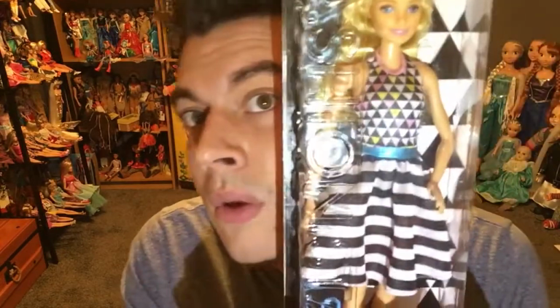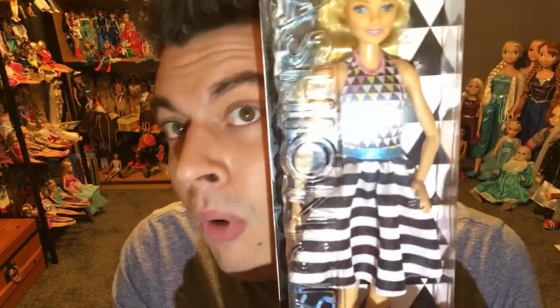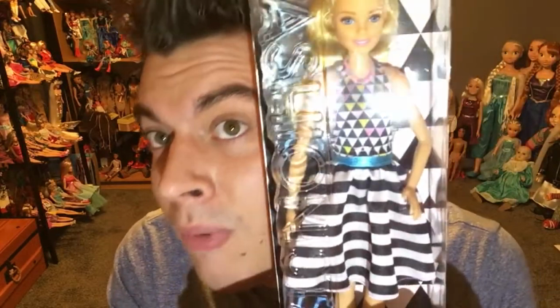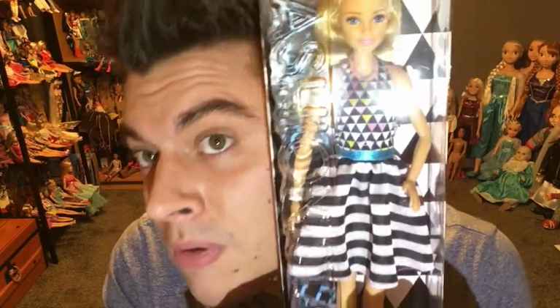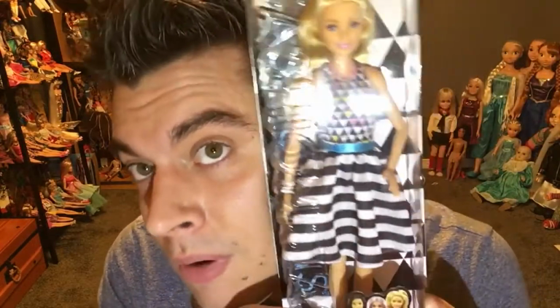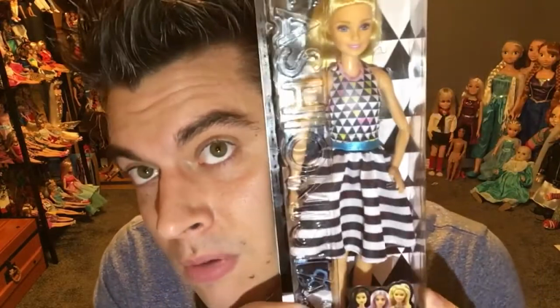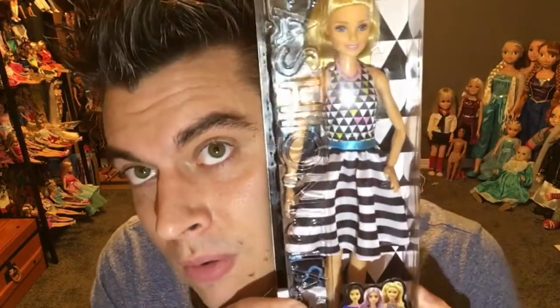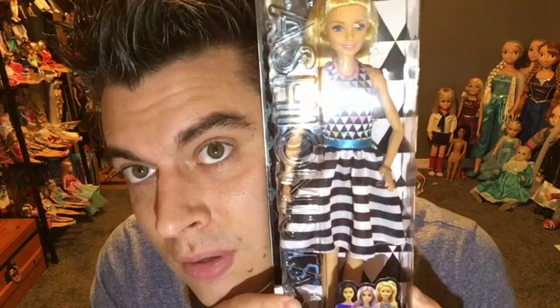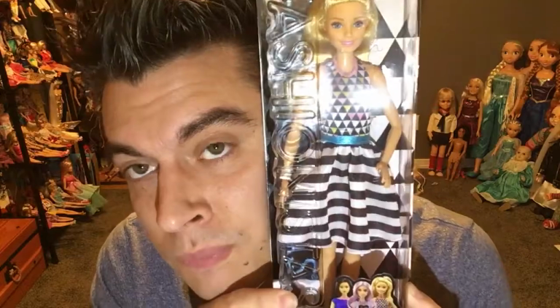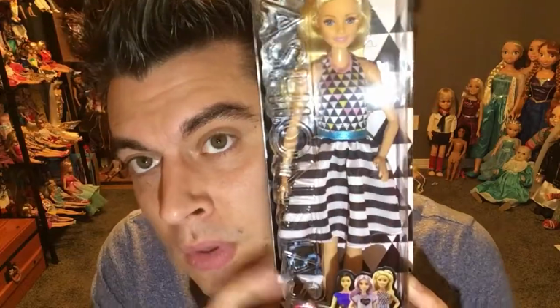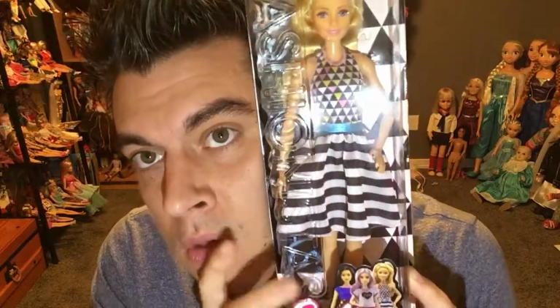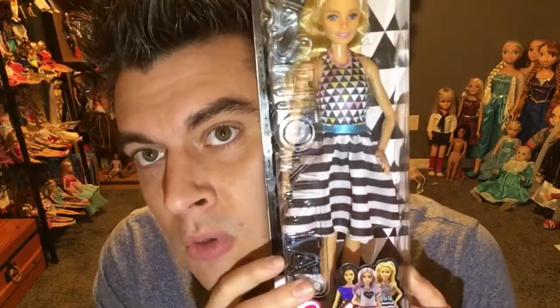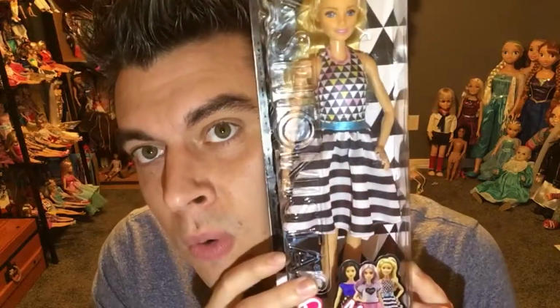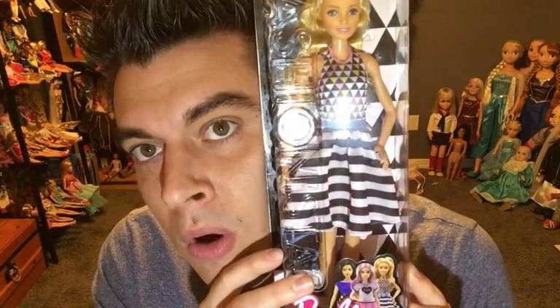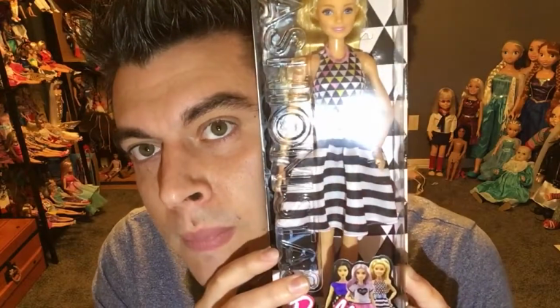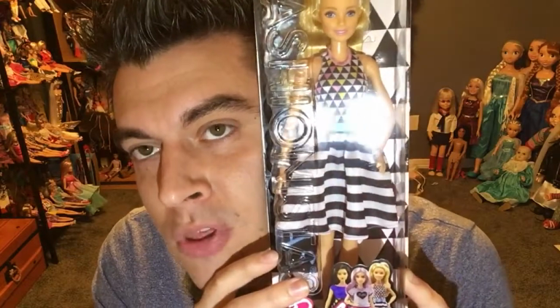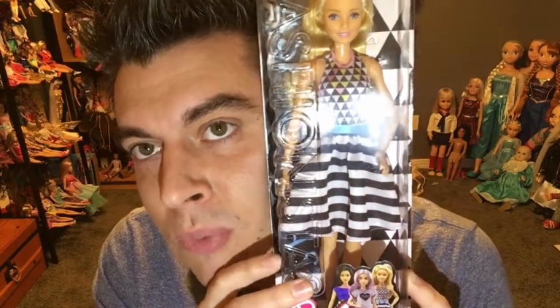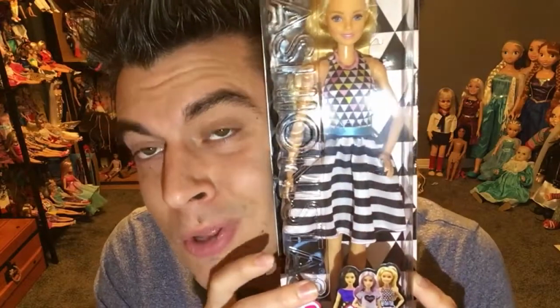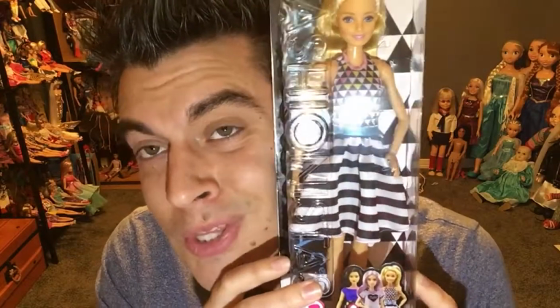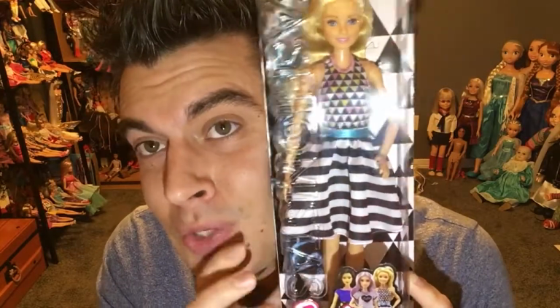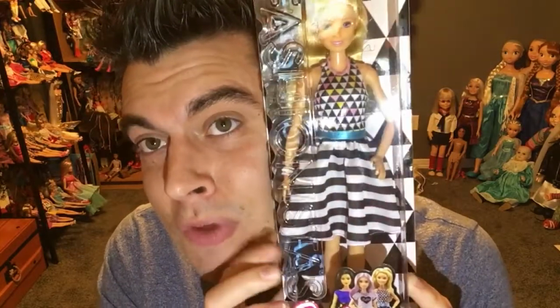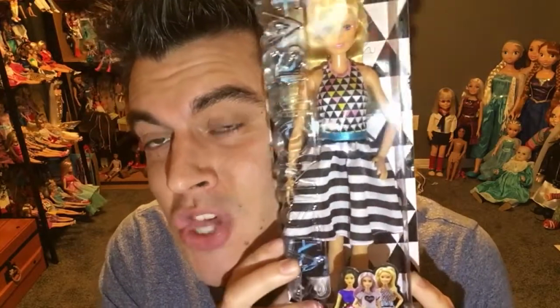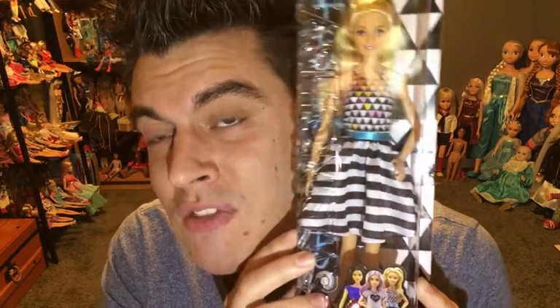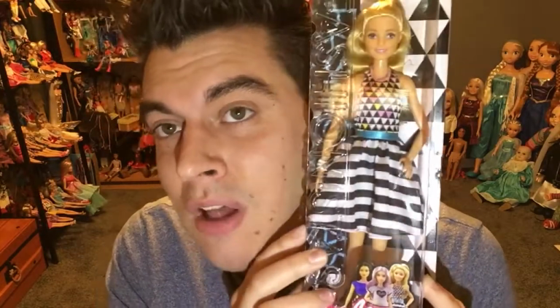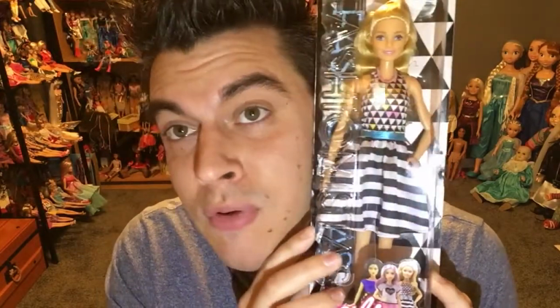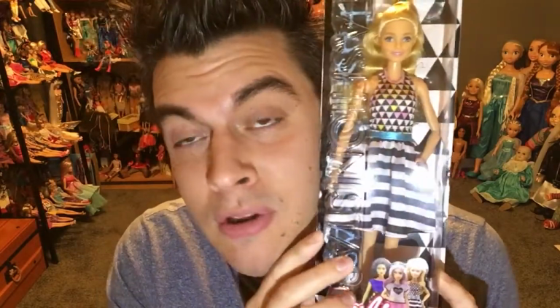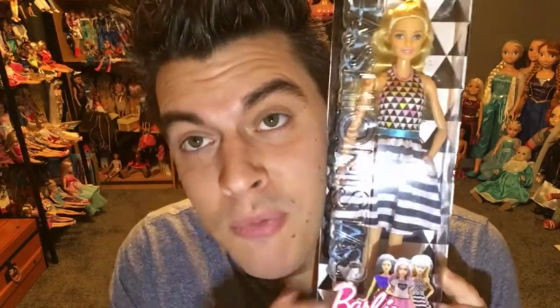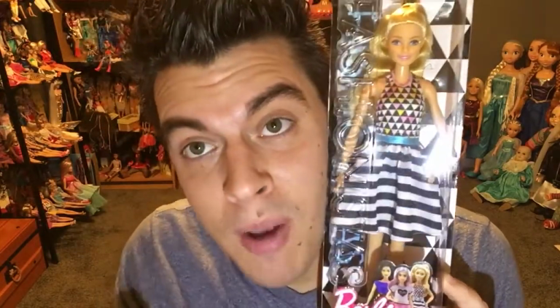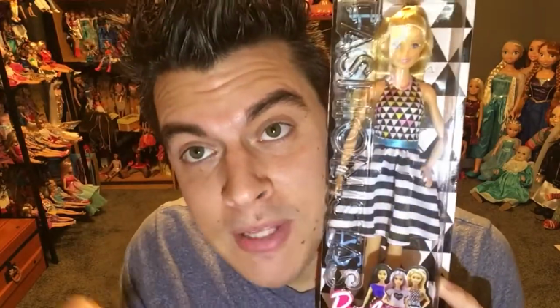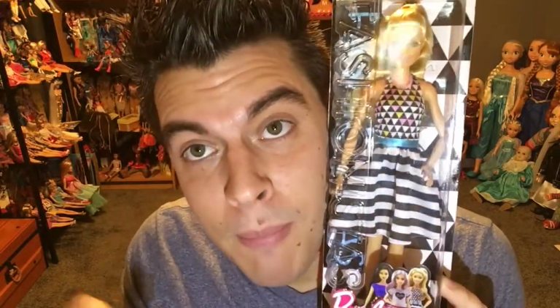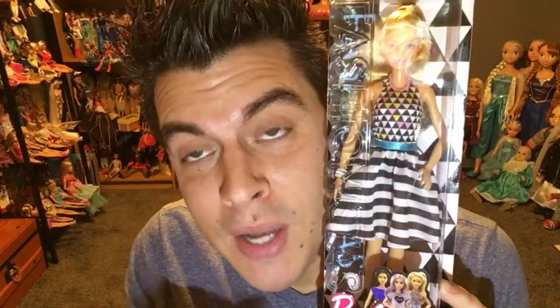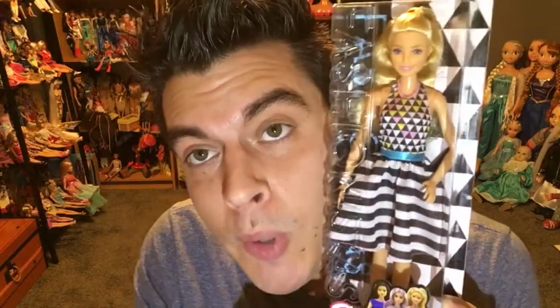Walmart is where it's at right now. She's part of the new Fashionese salon line. If you're not a subscriber, hit that button down below.